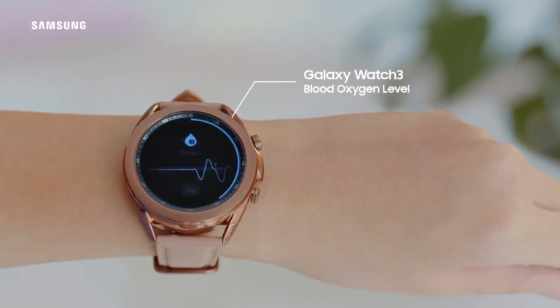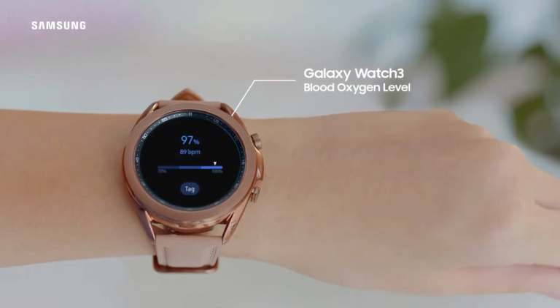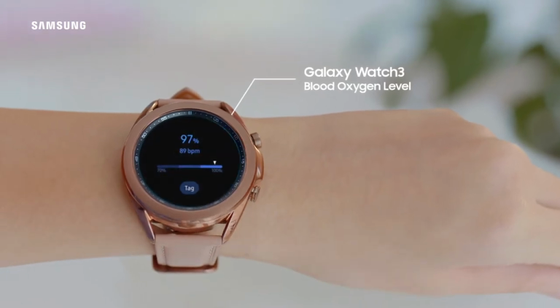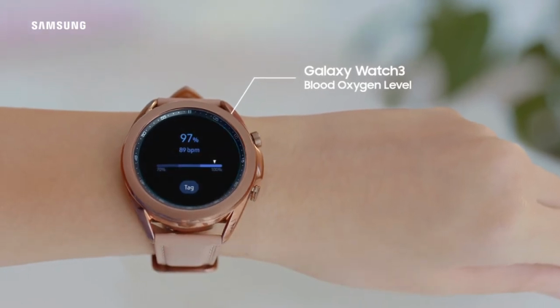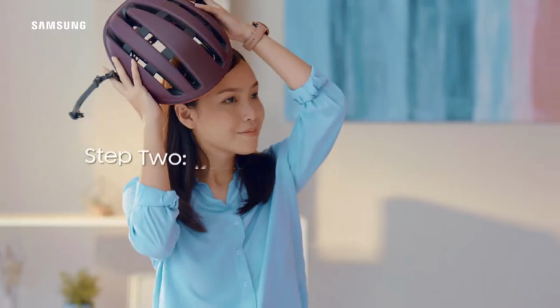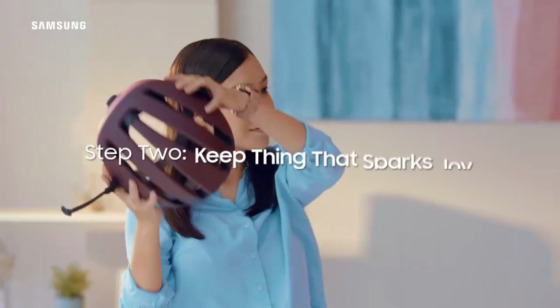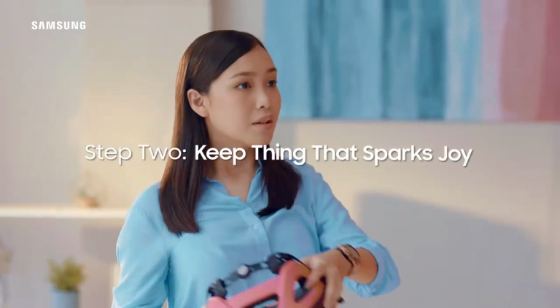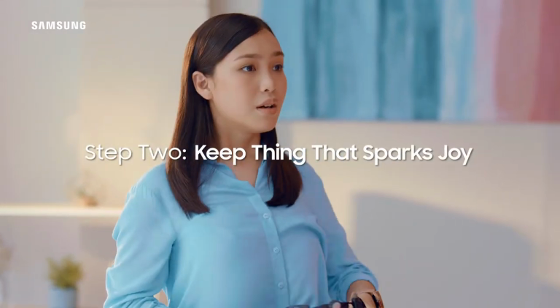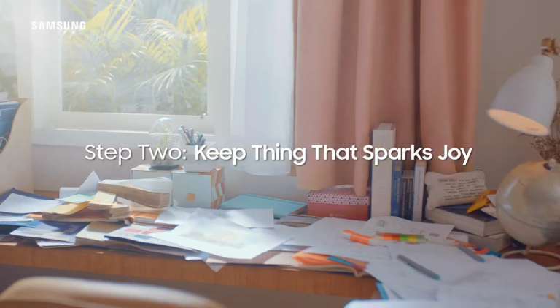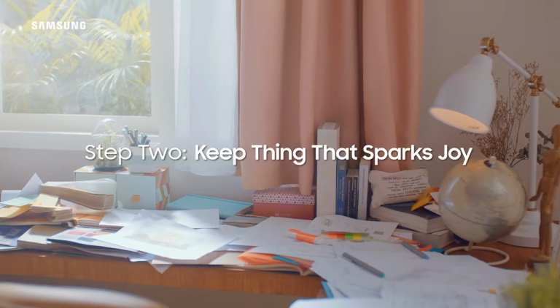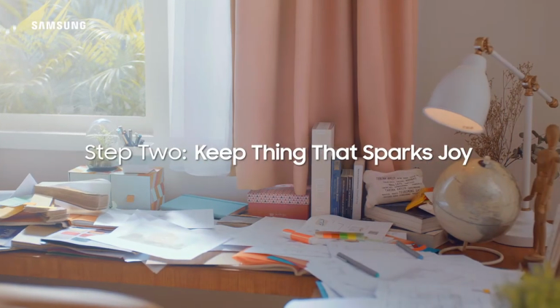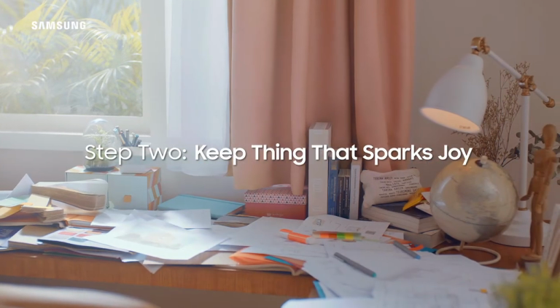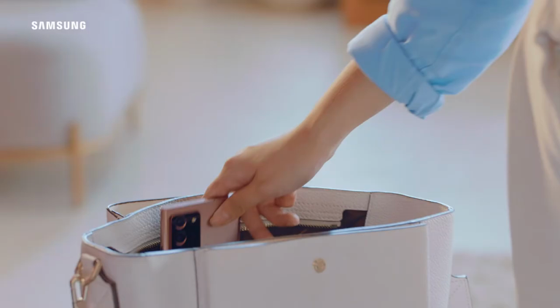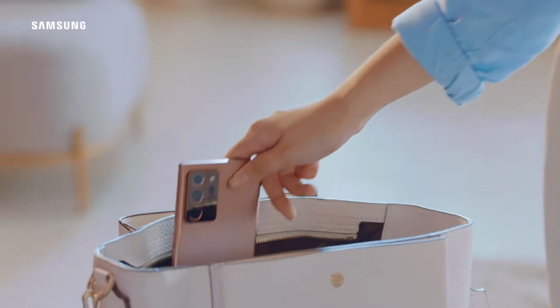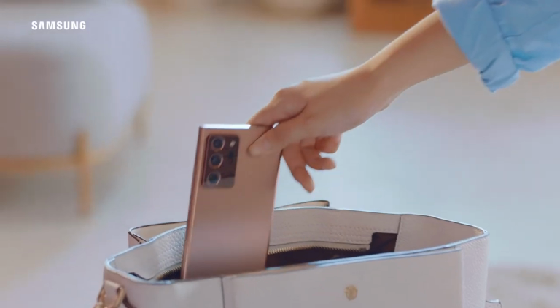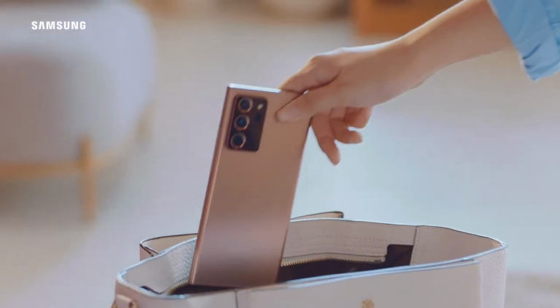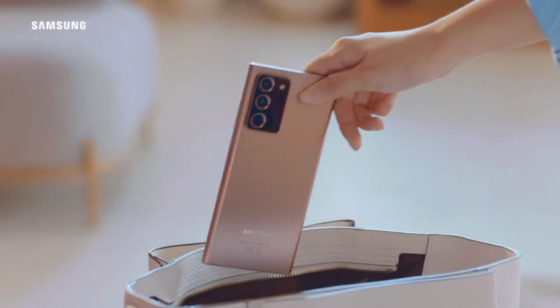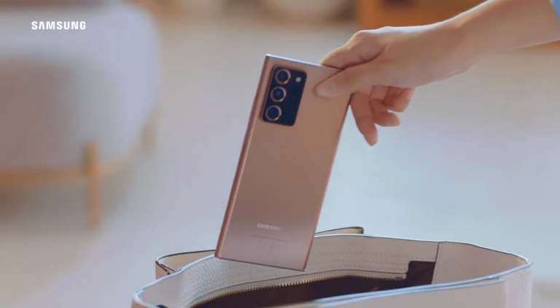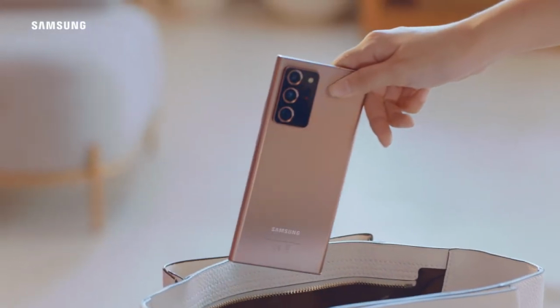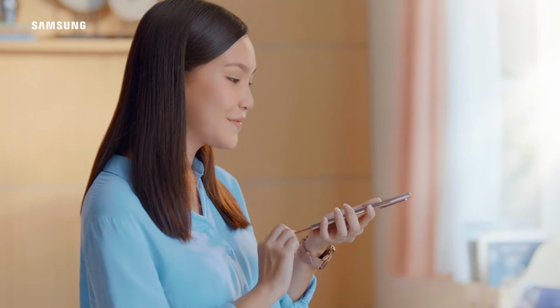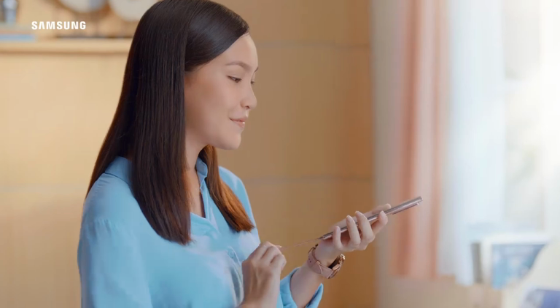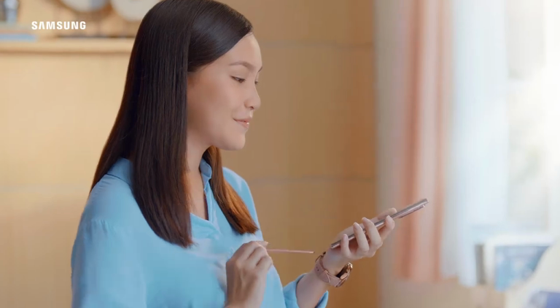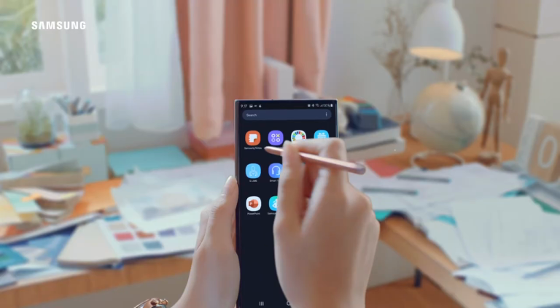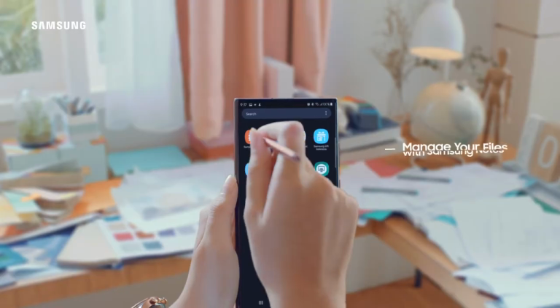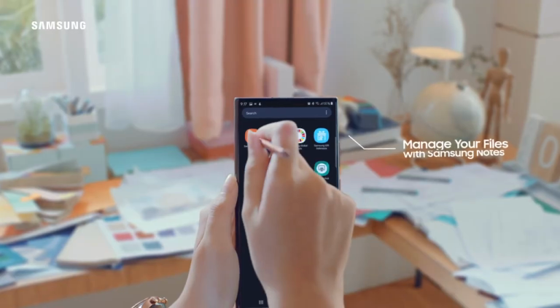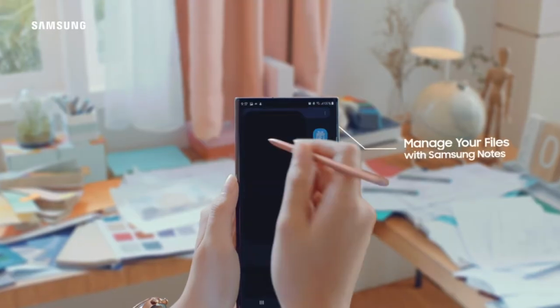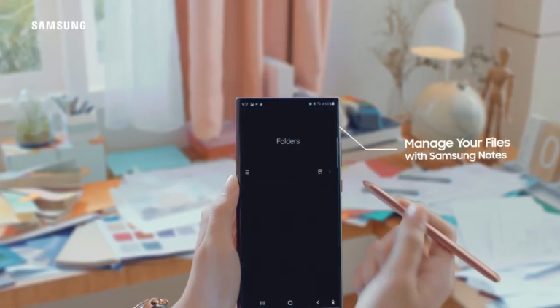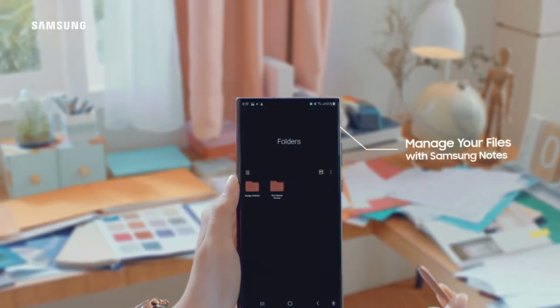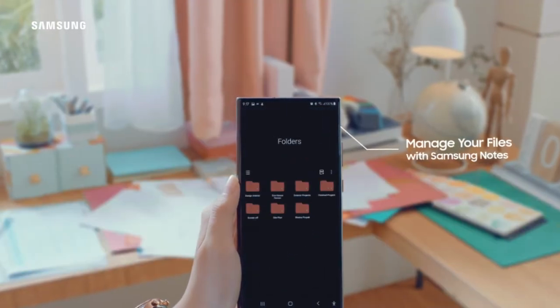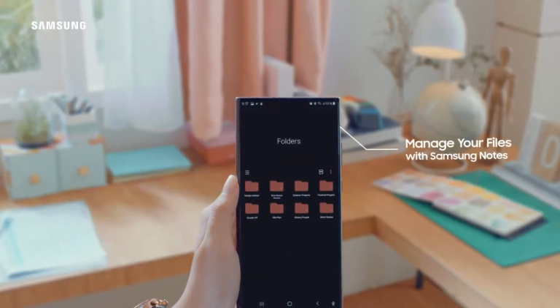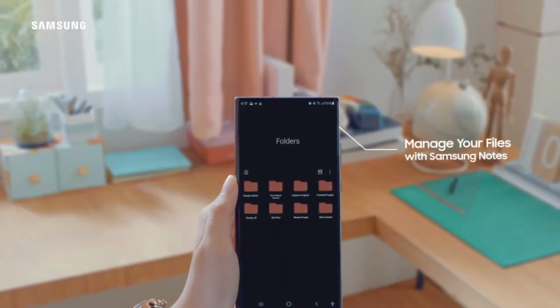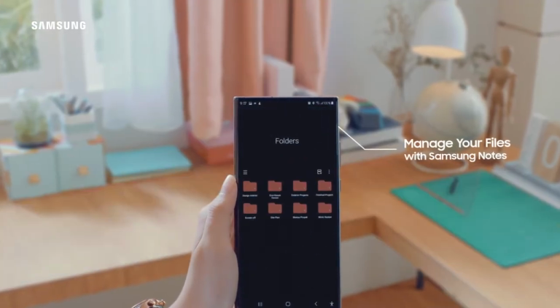Second, a clean workspace will give you good vibes. Throw it away and manage your files on Samsung Notes.